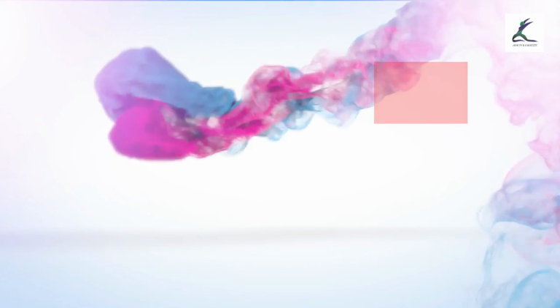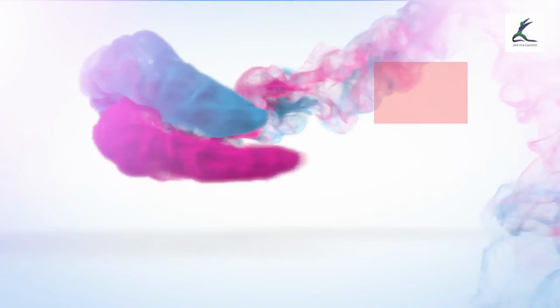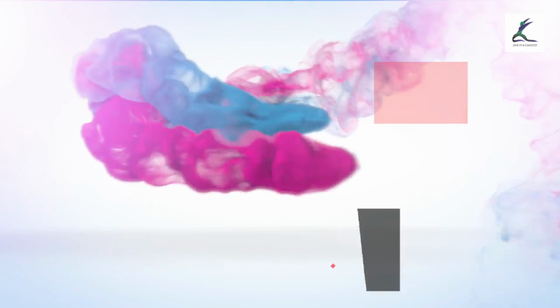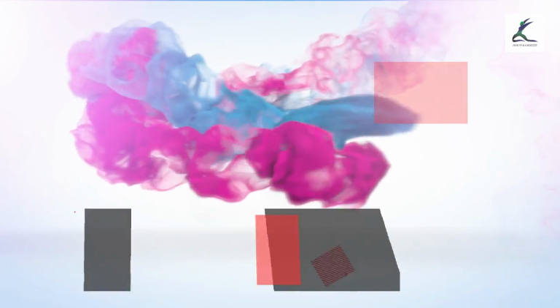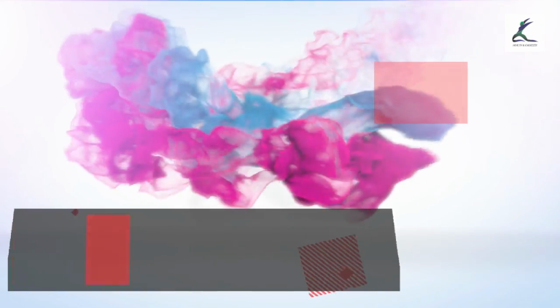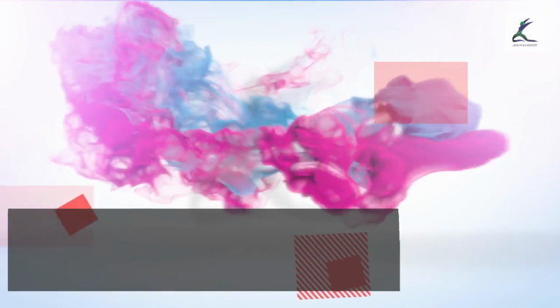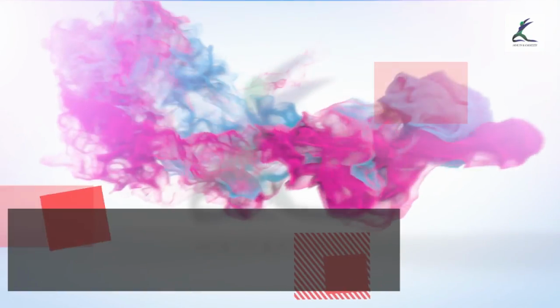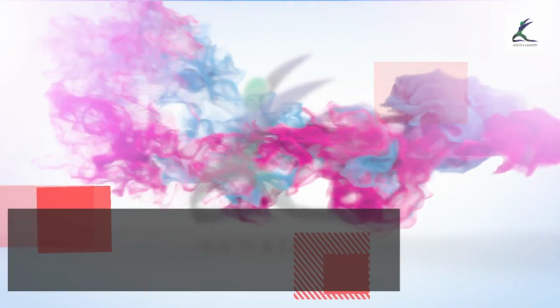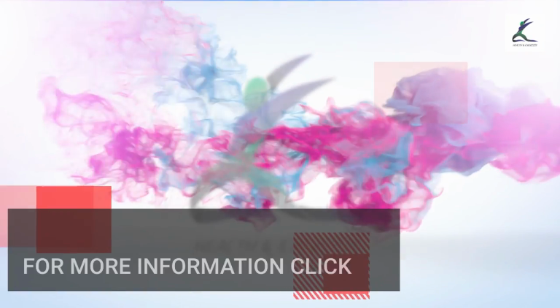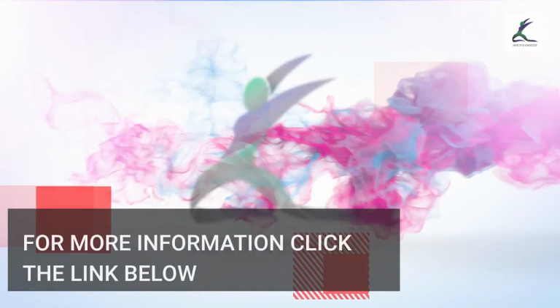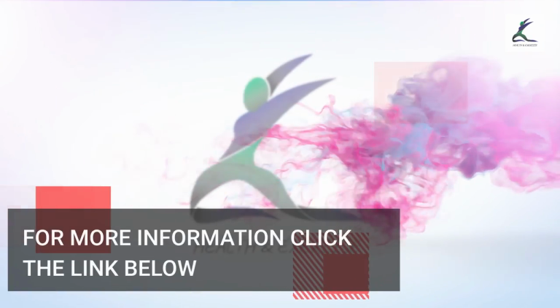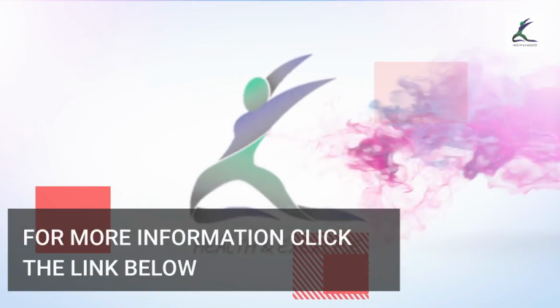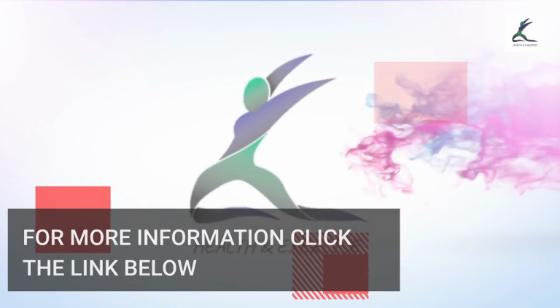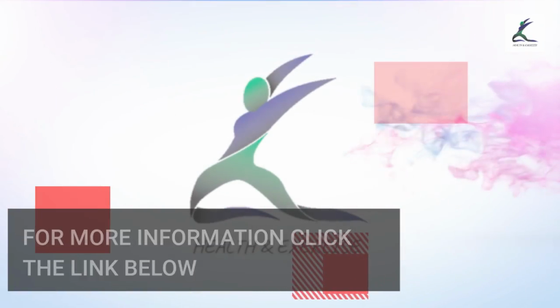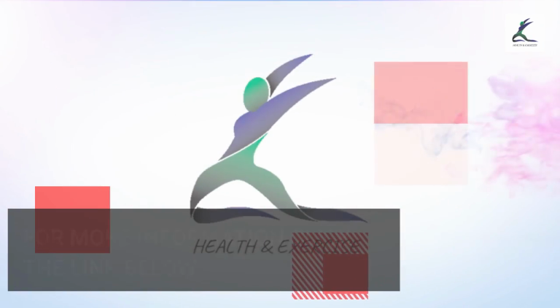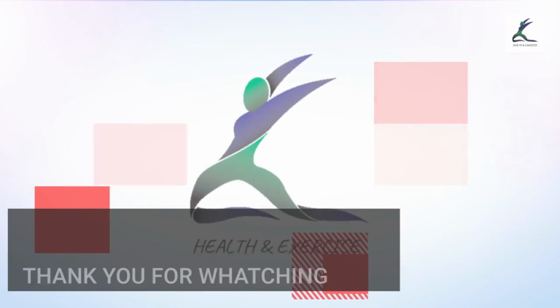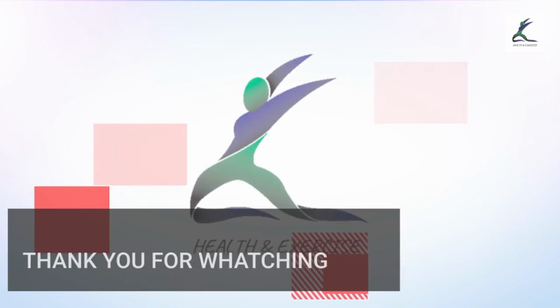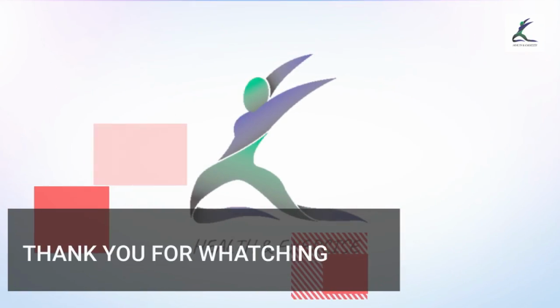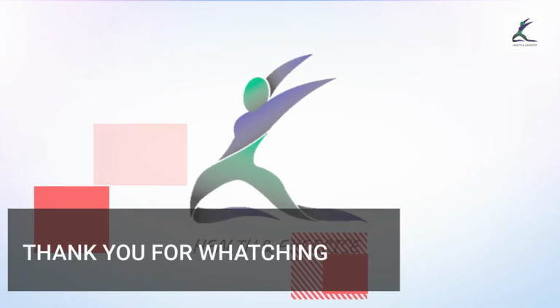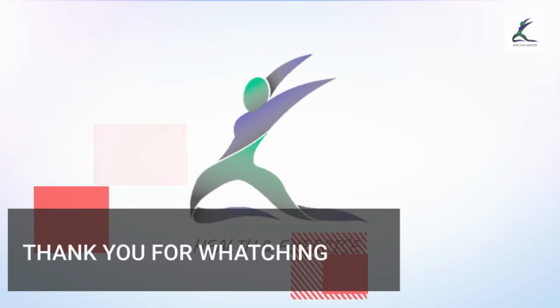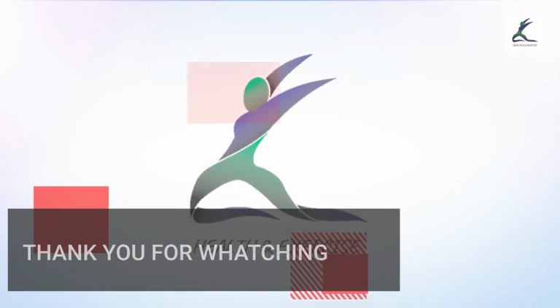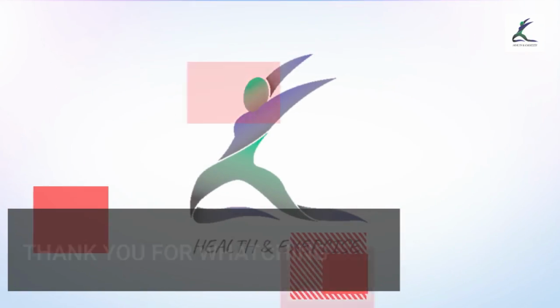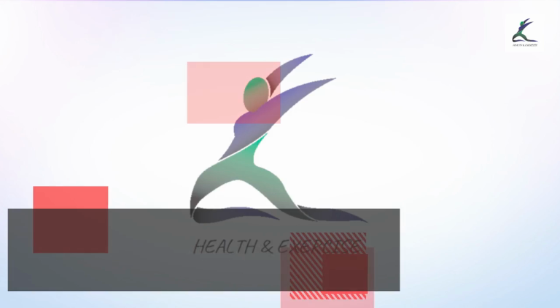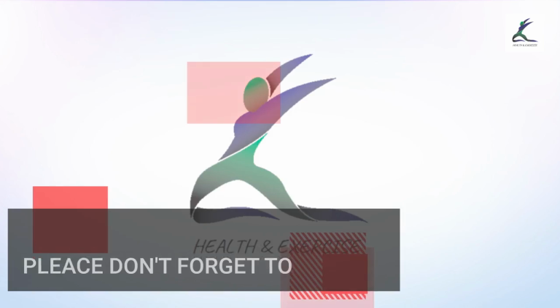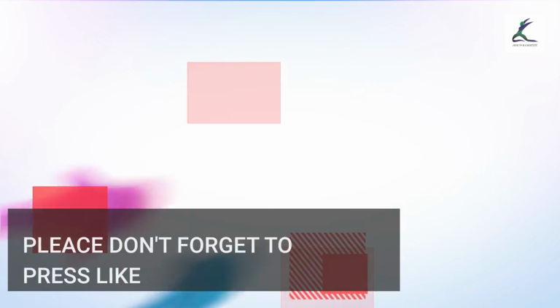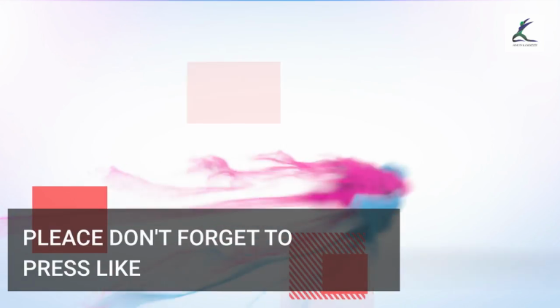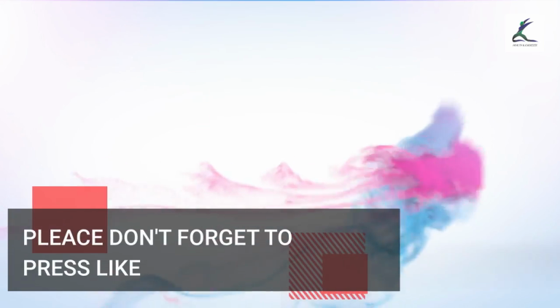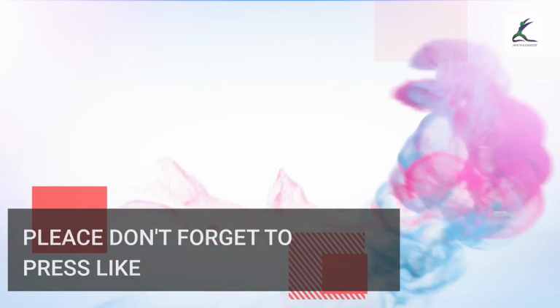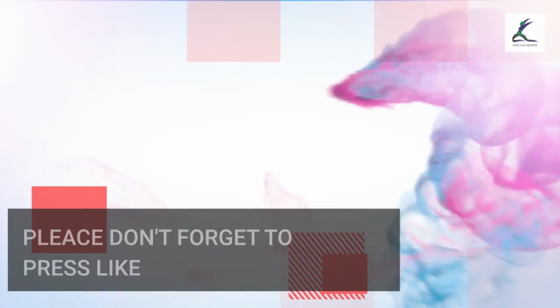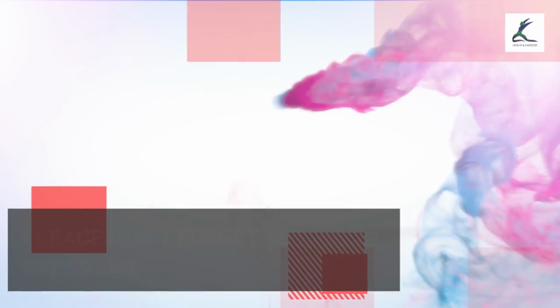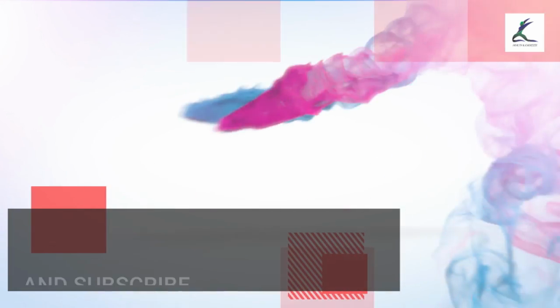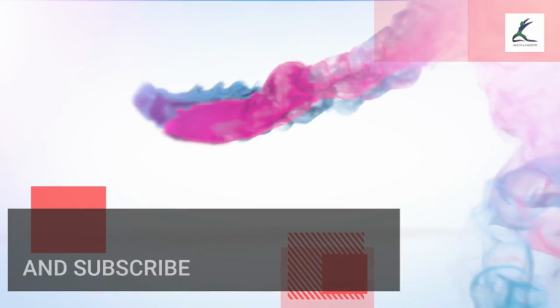For more information, click the link below. Thank you for watching — please don't forget to press like and subscribe.